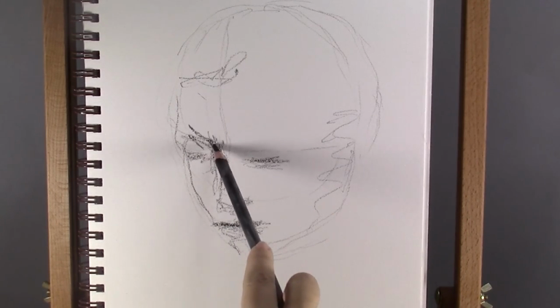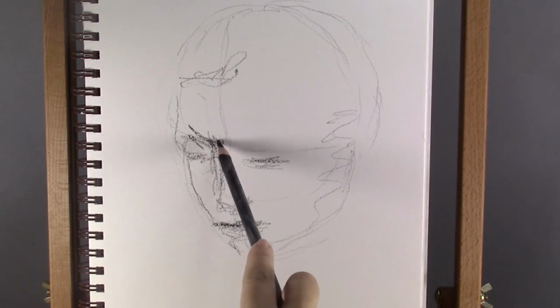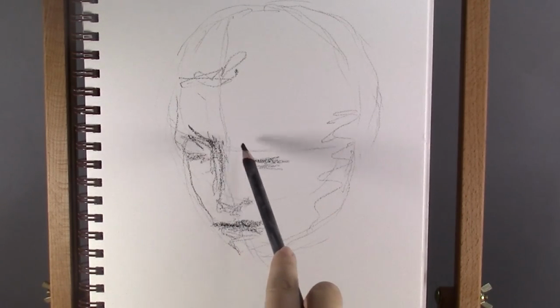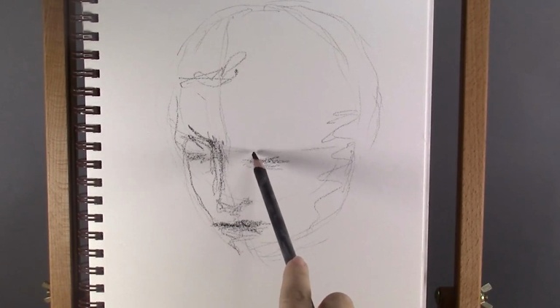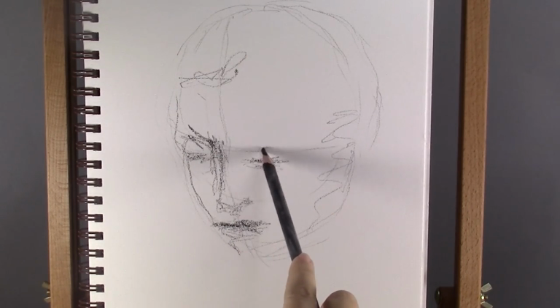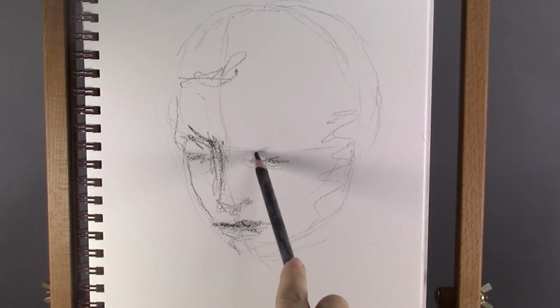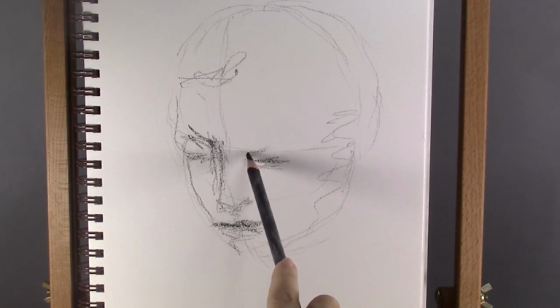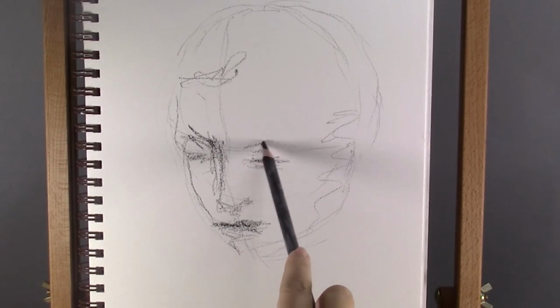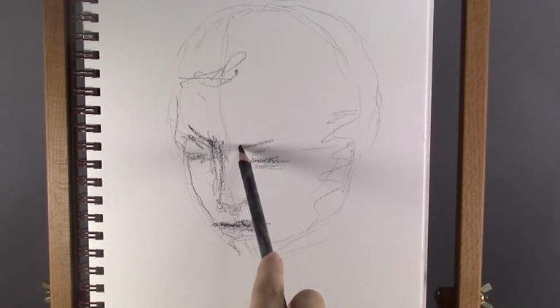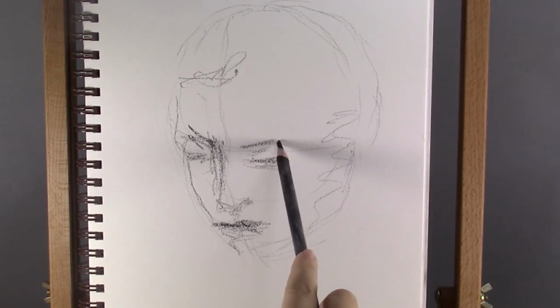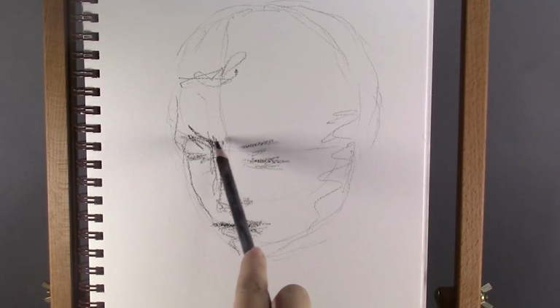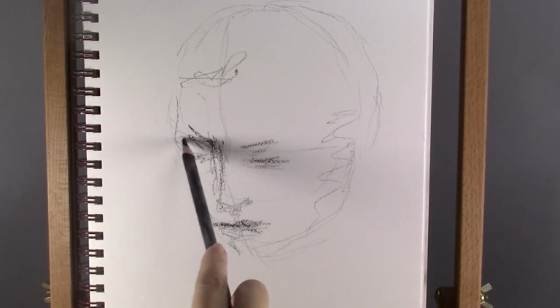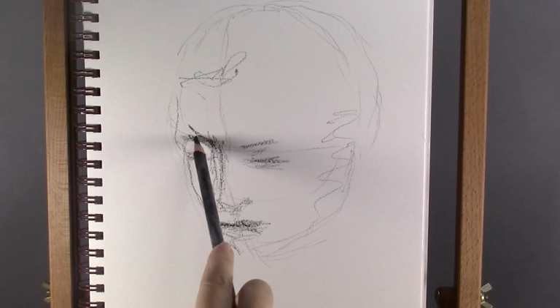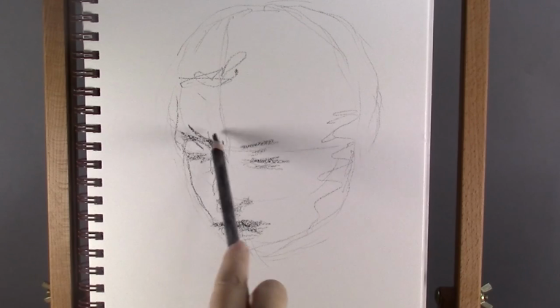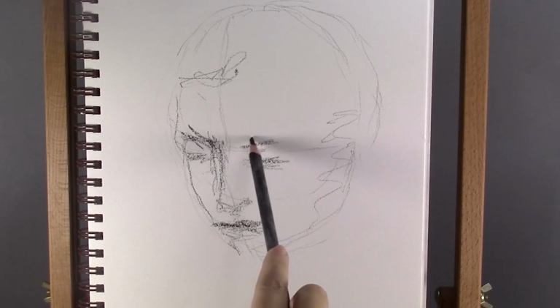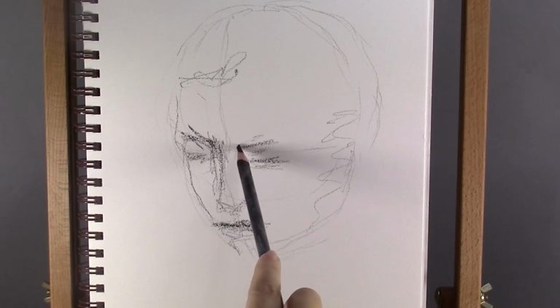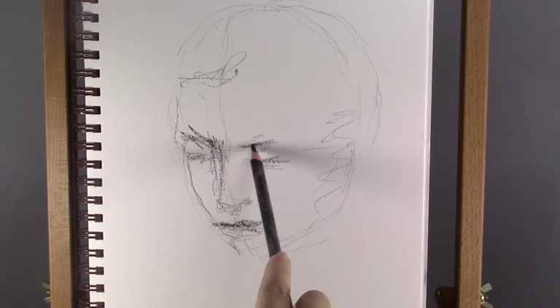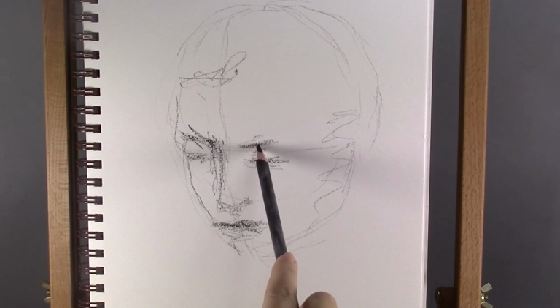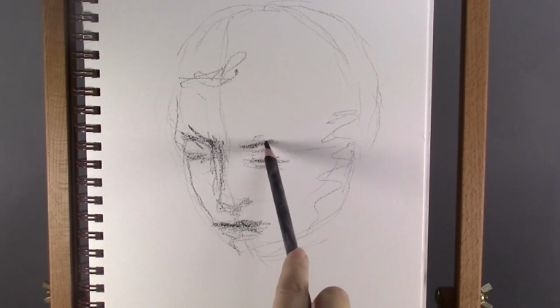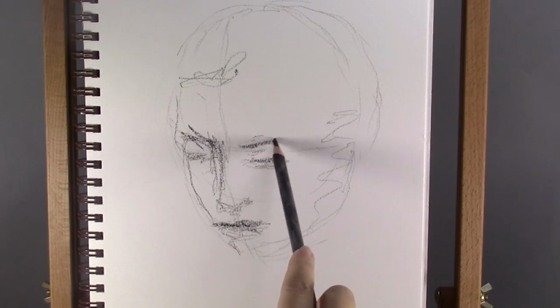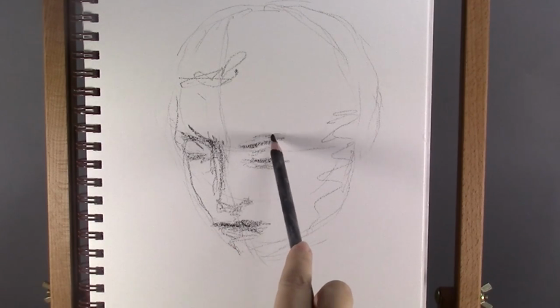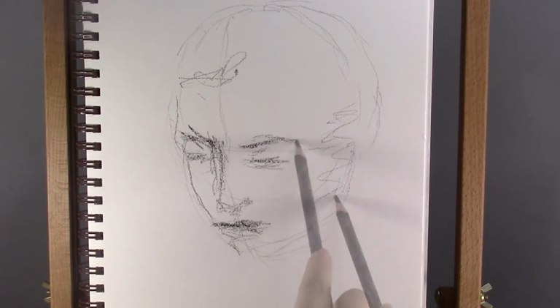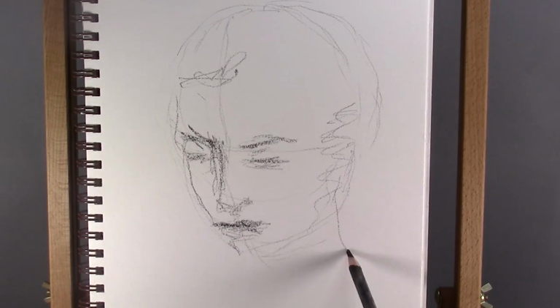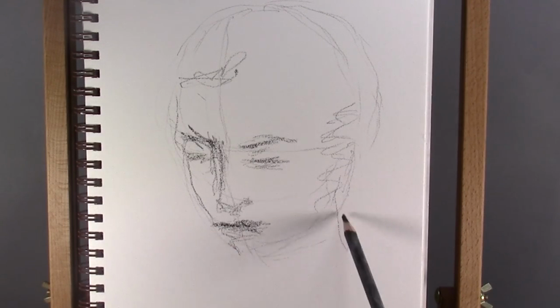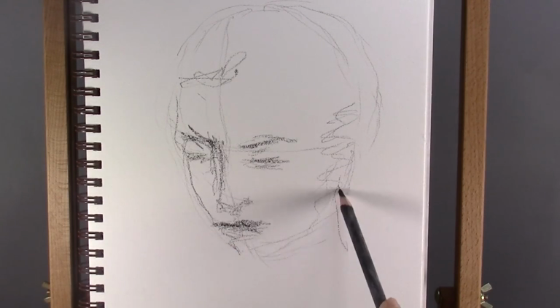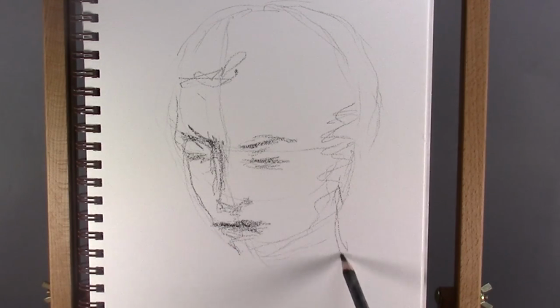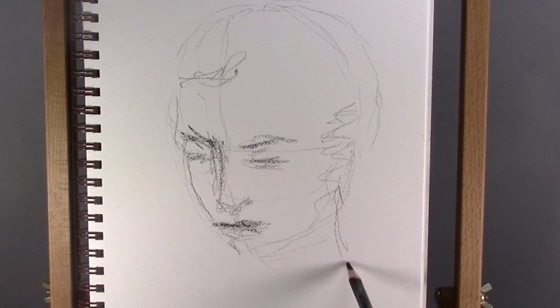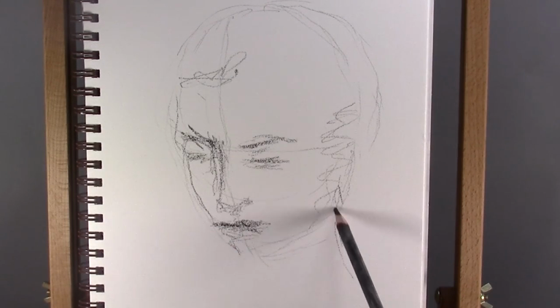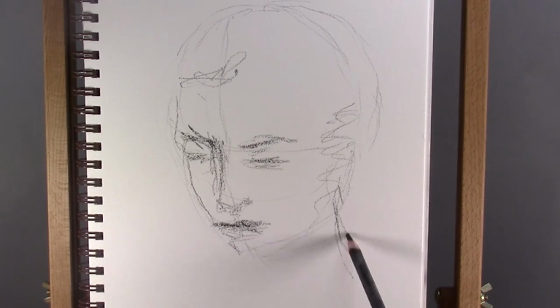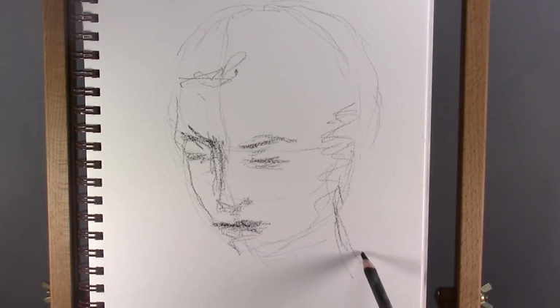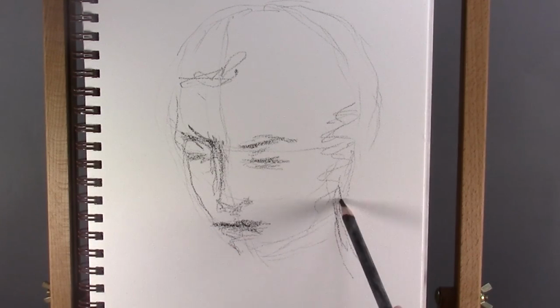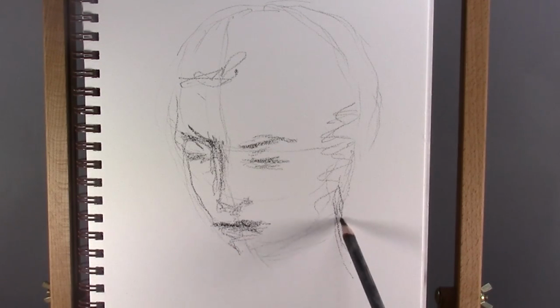I'm holding the pencil almost at the end, which helps me to keep the lines fluid and loose.